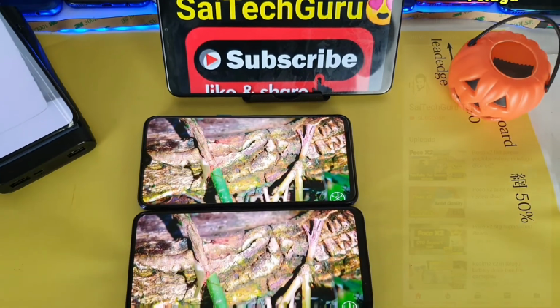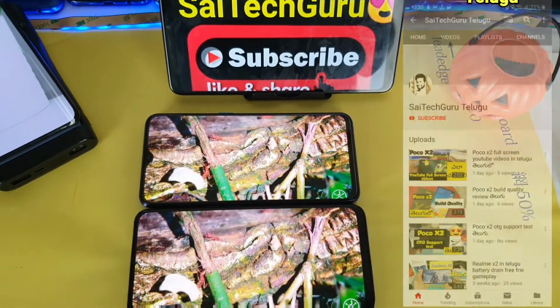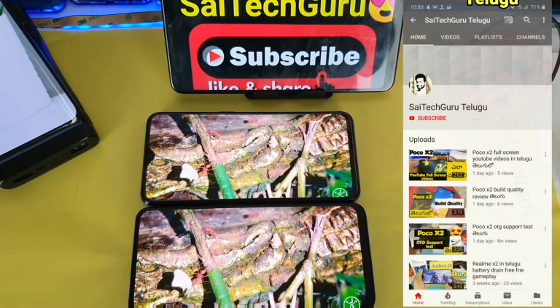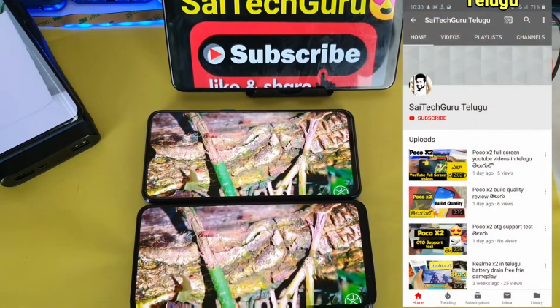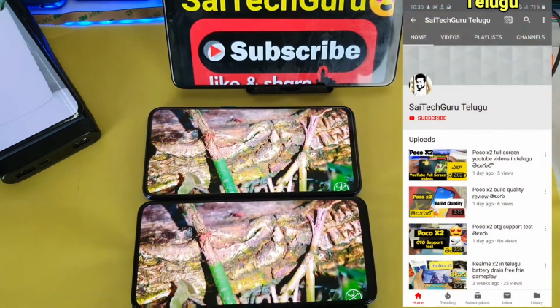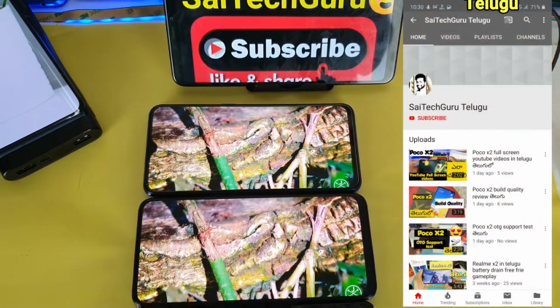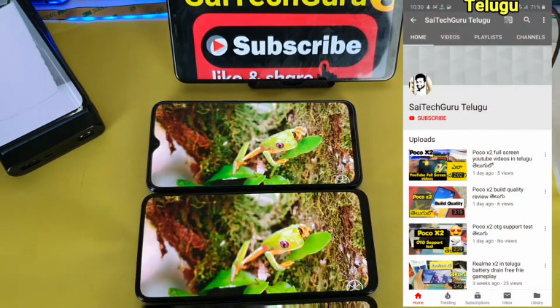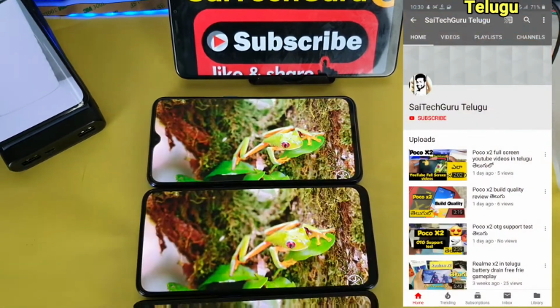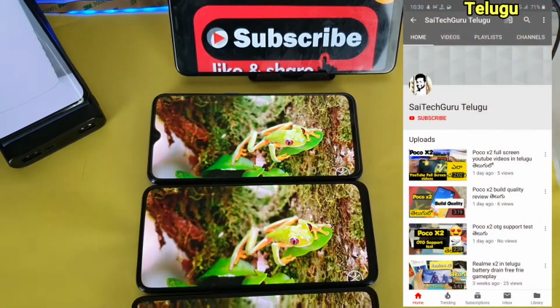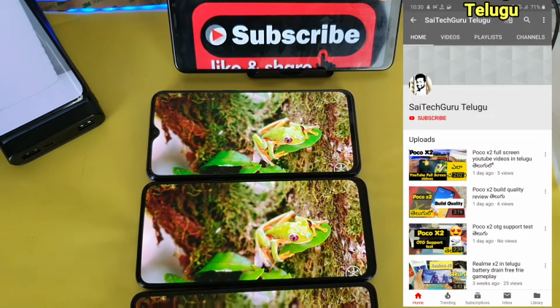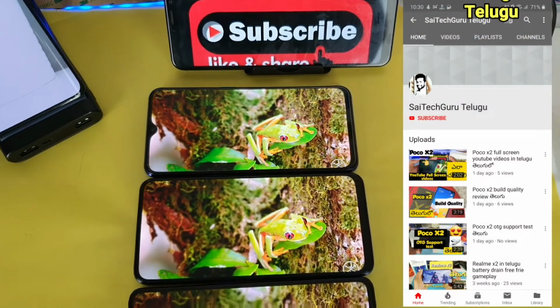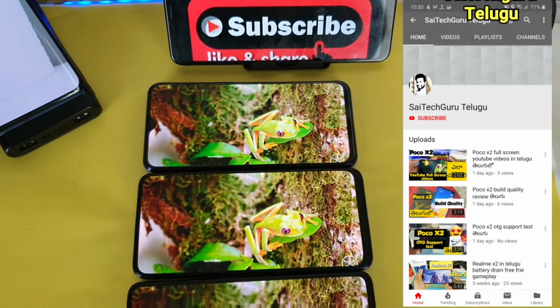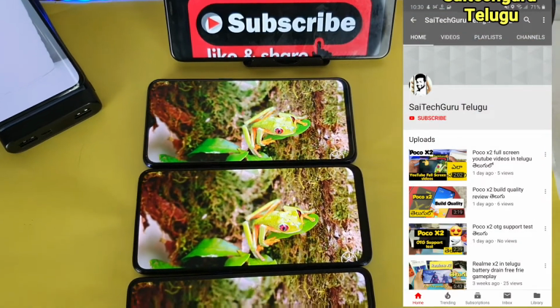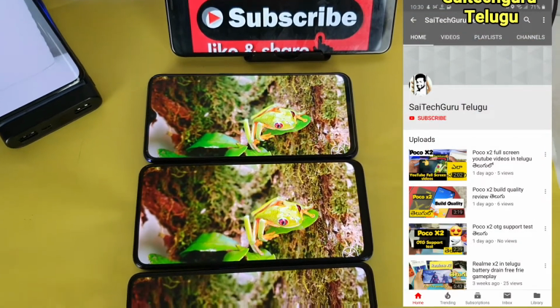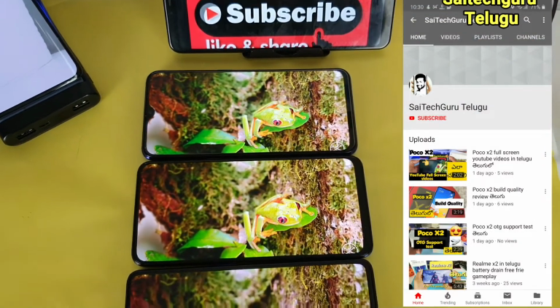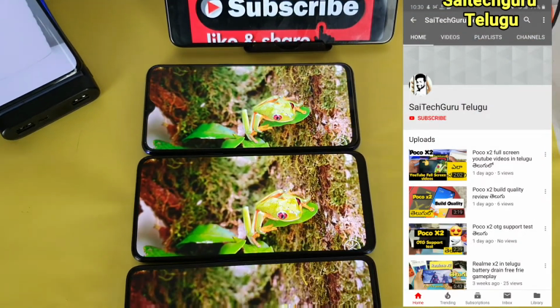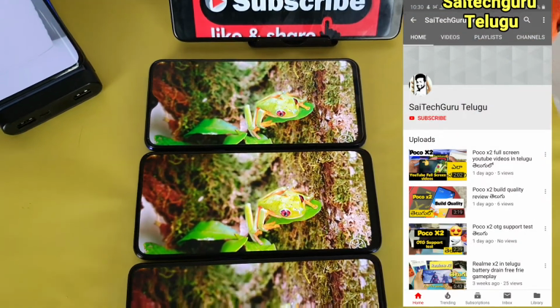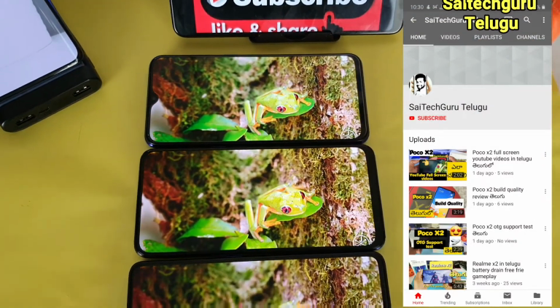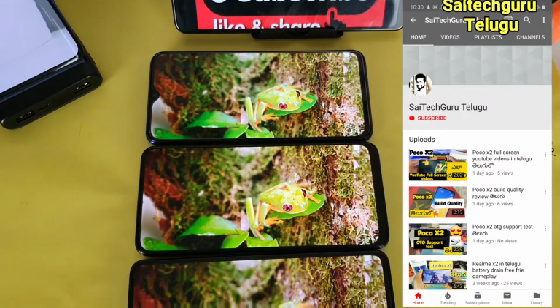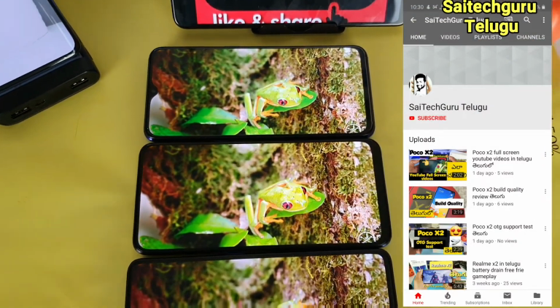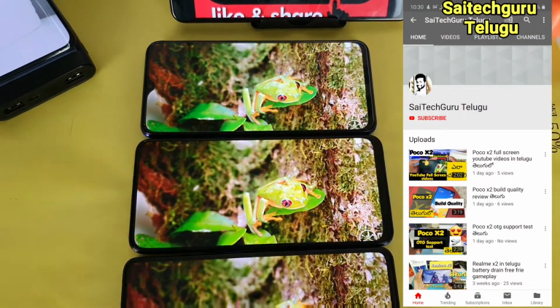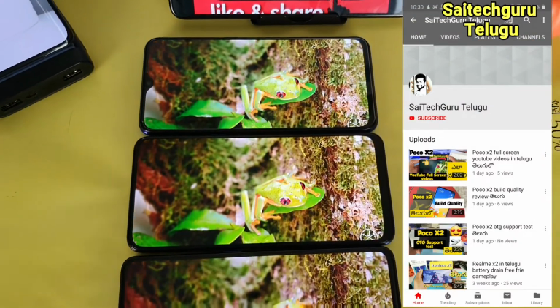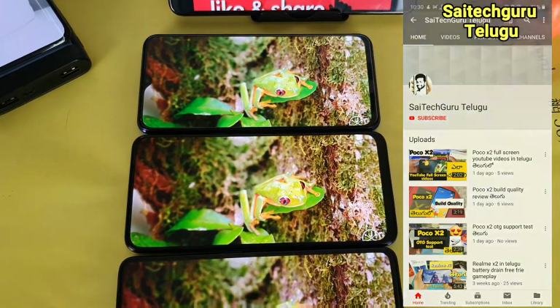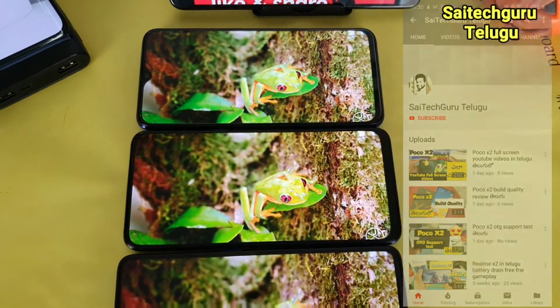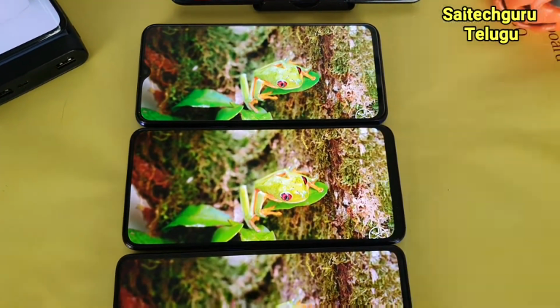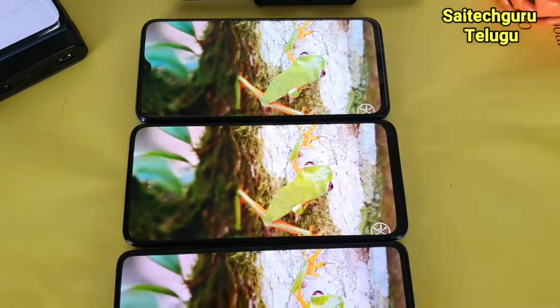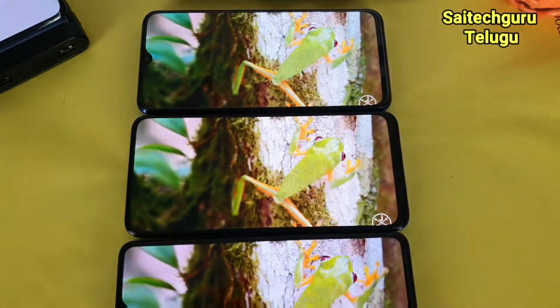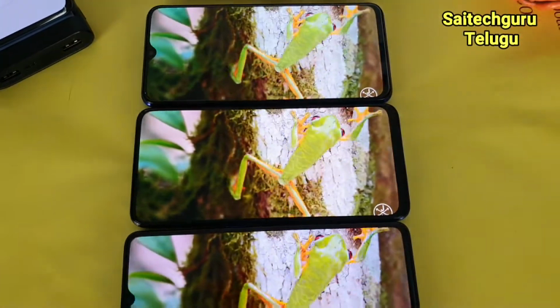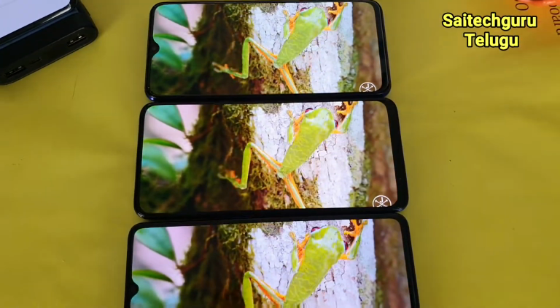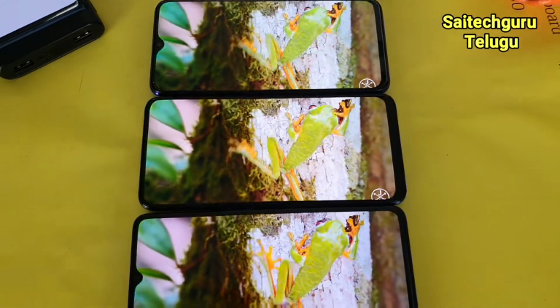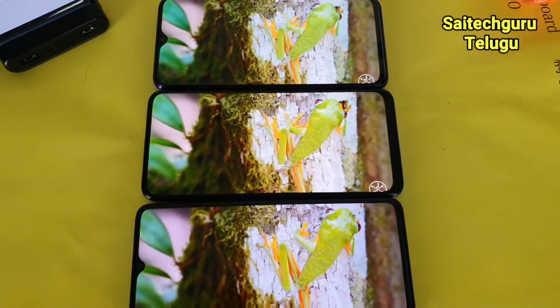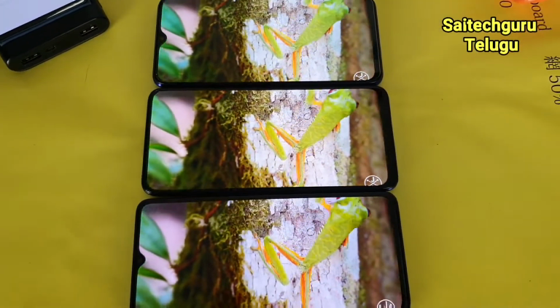Hi friends, my name is Sai Chitanya. Welcome to Sai Tech Uru Telugu. In this video, I compare 3 mobile phones side by side.